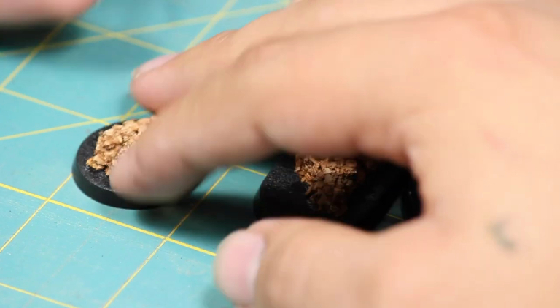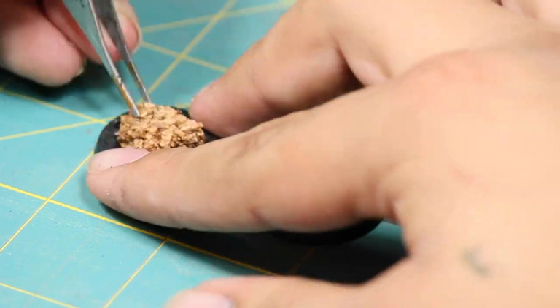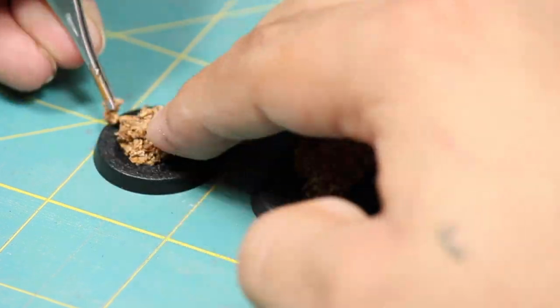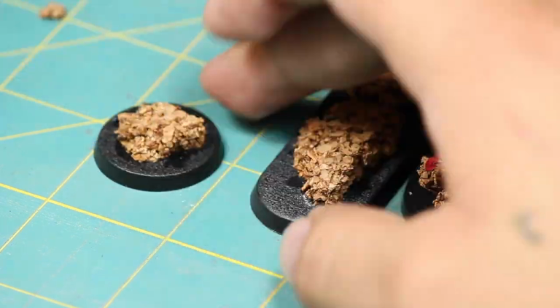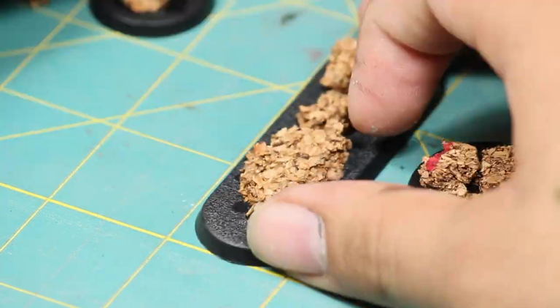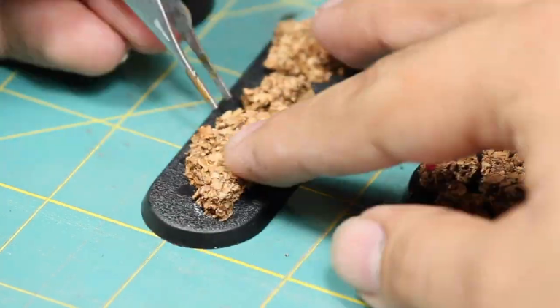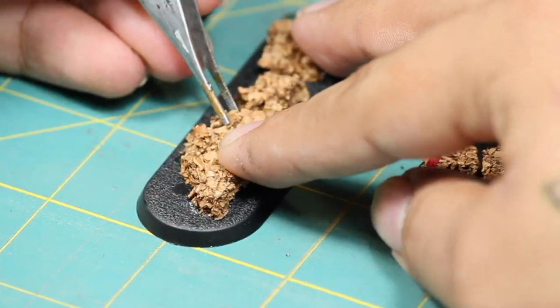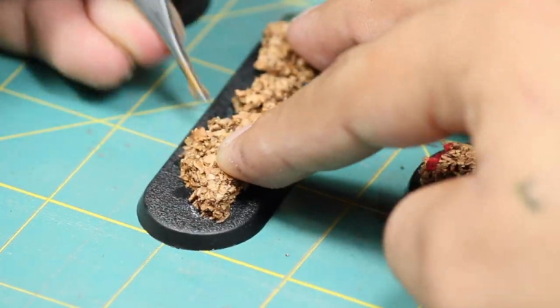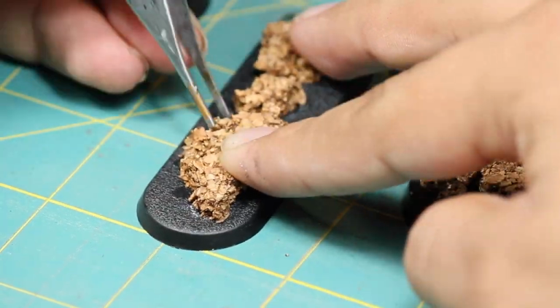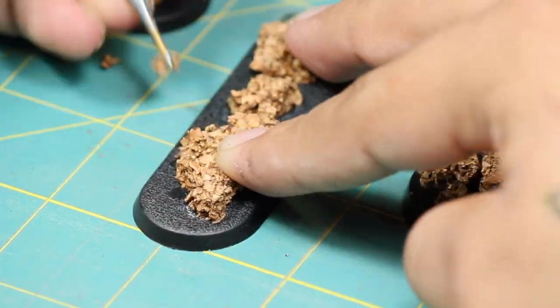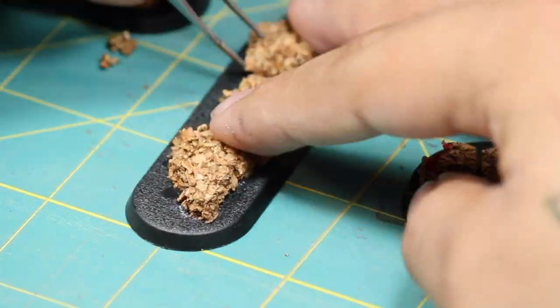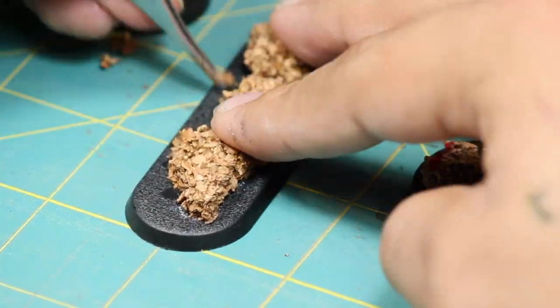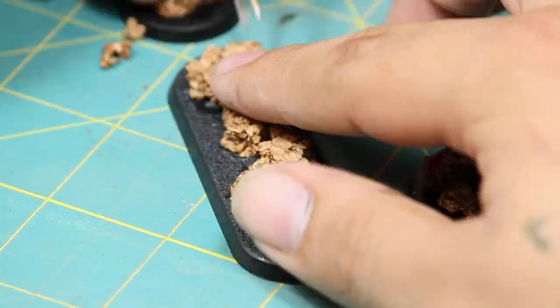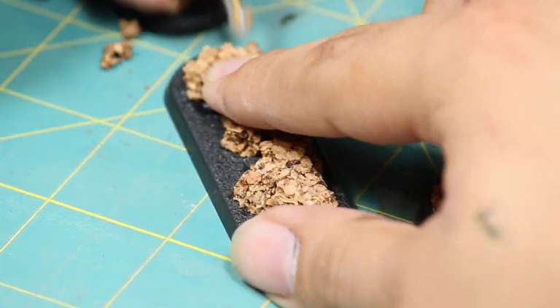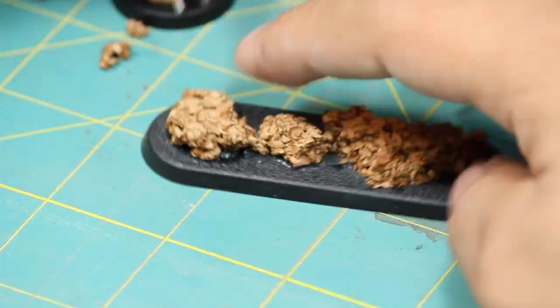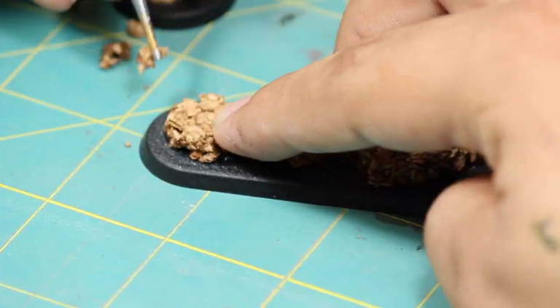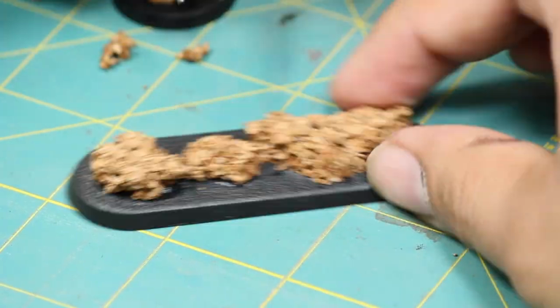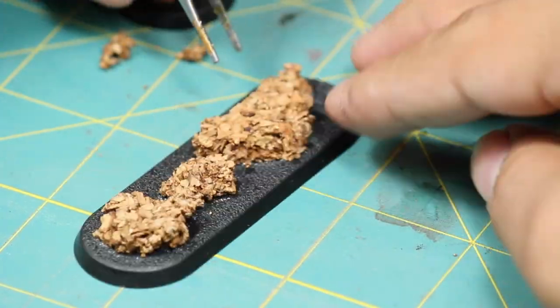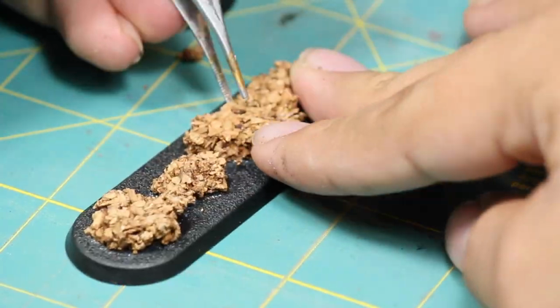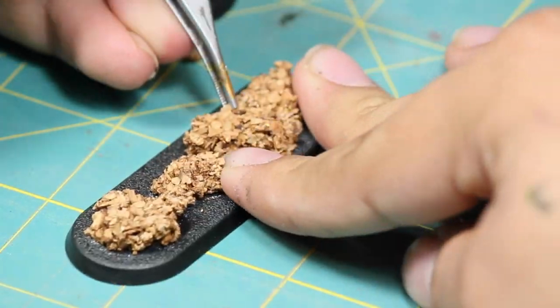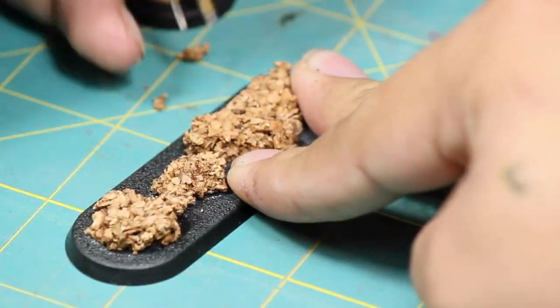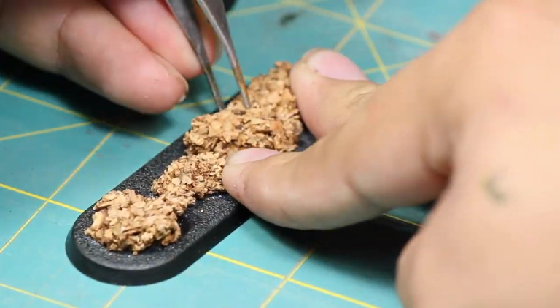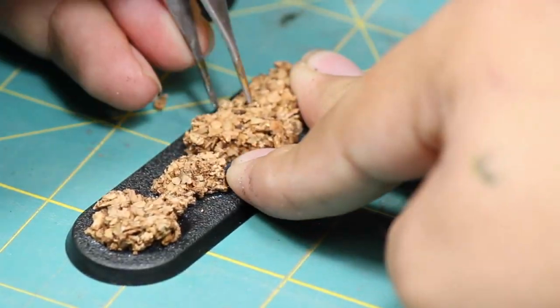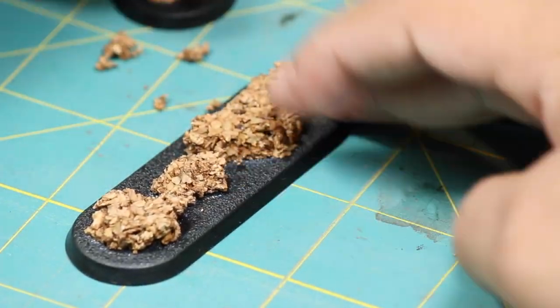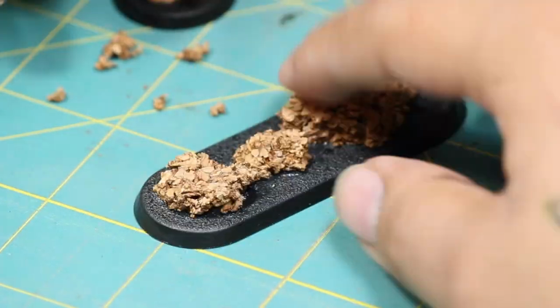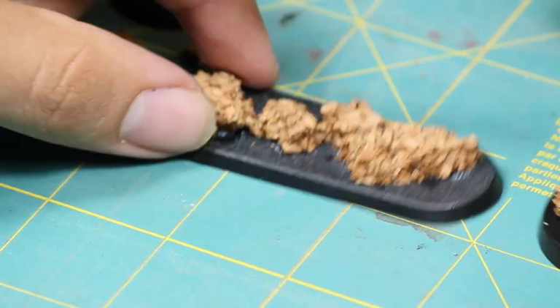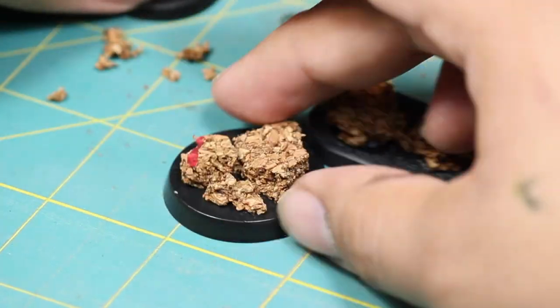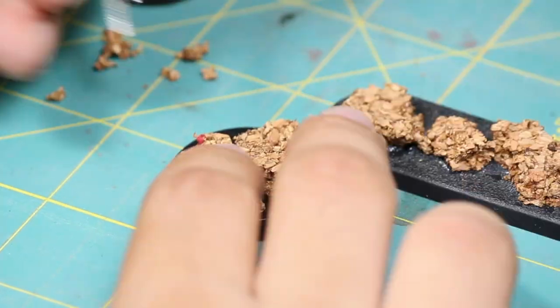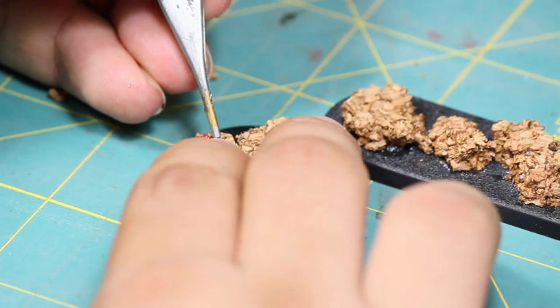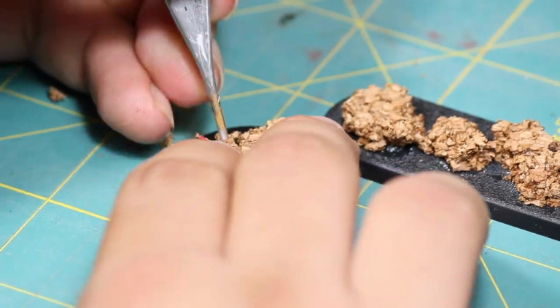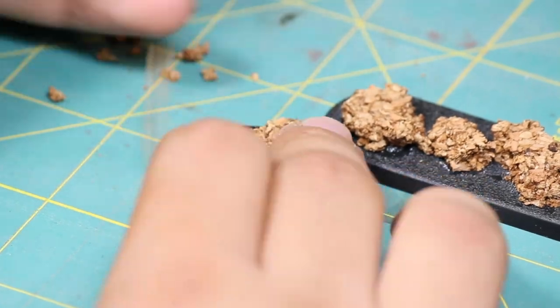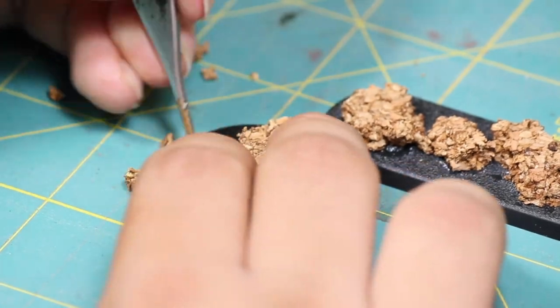Once the superglue was dry I used some small tweezers to help pull off some cork to give it a bit more natural and broken apart look.